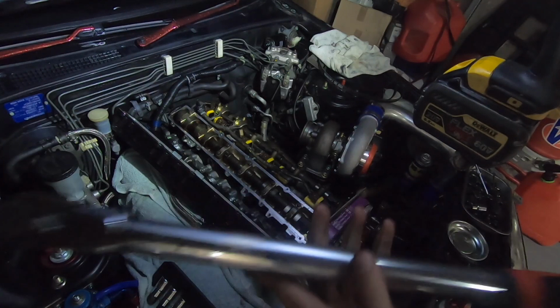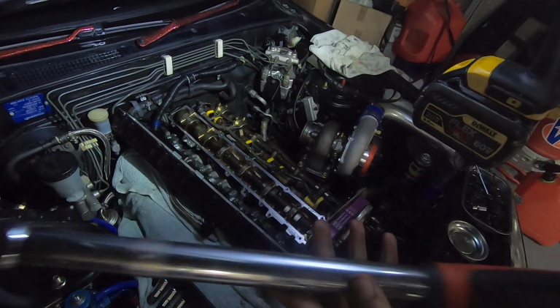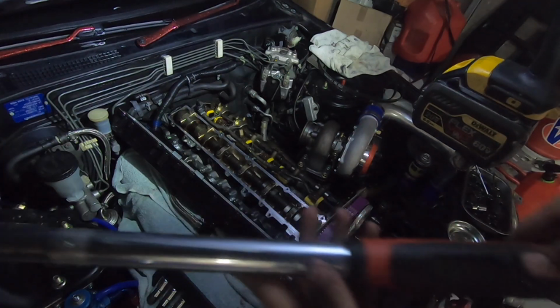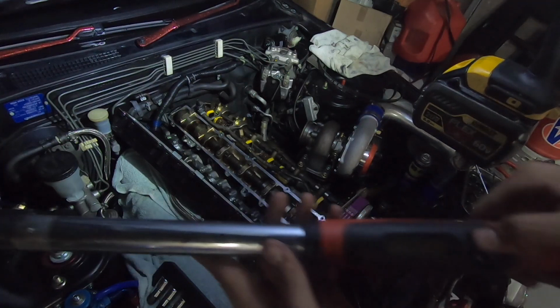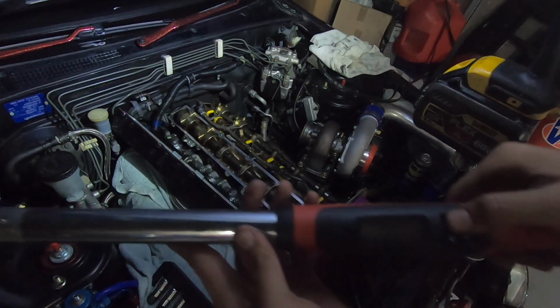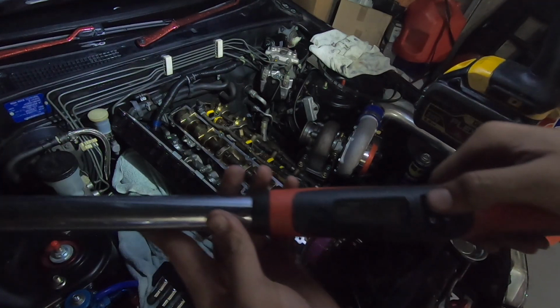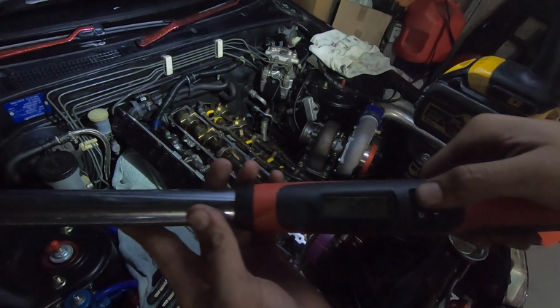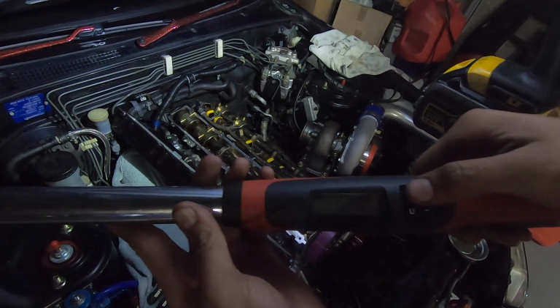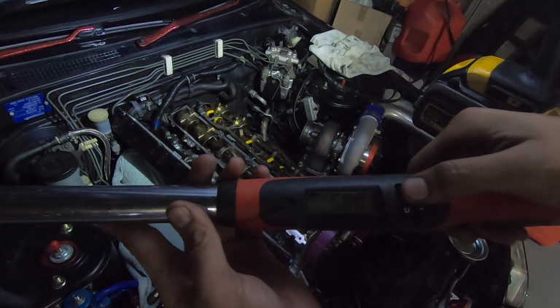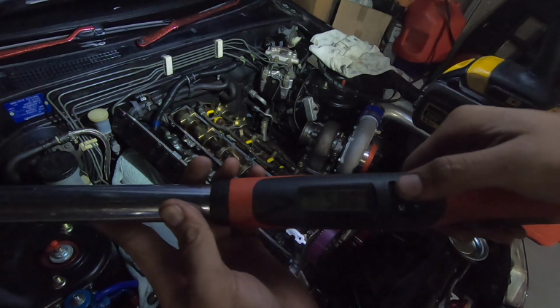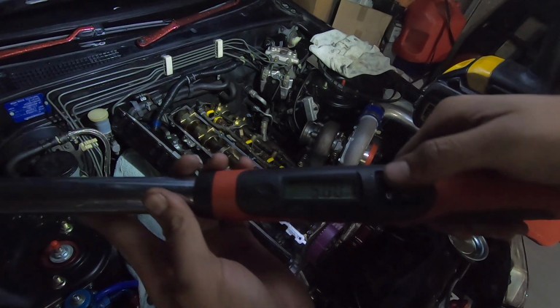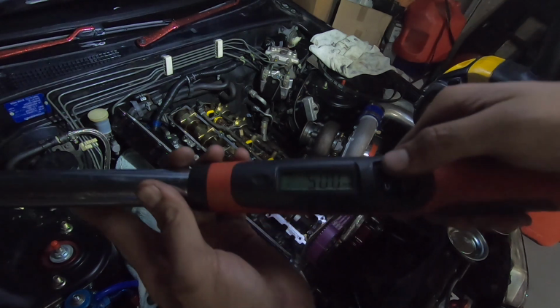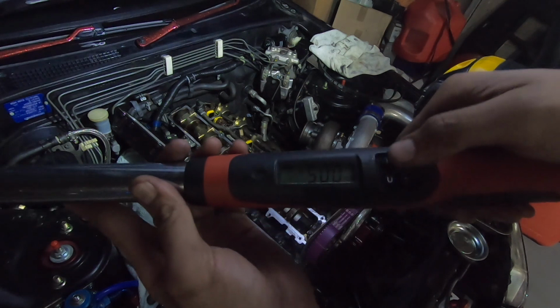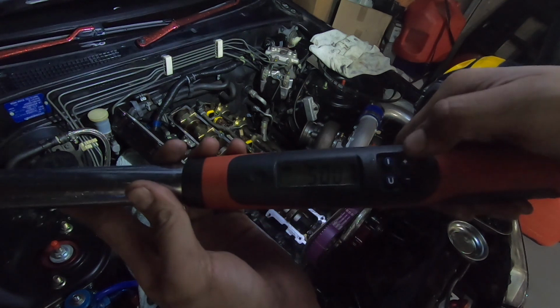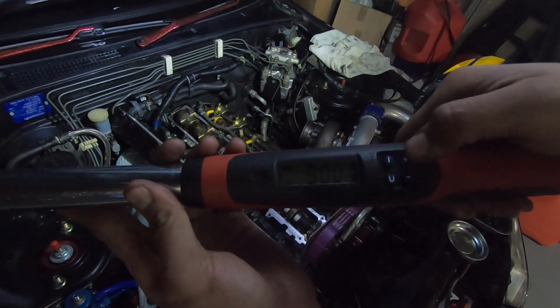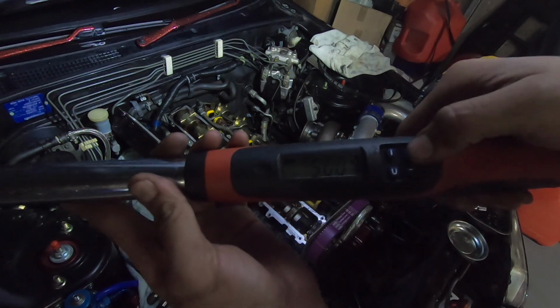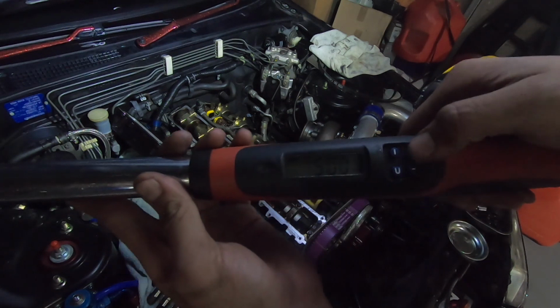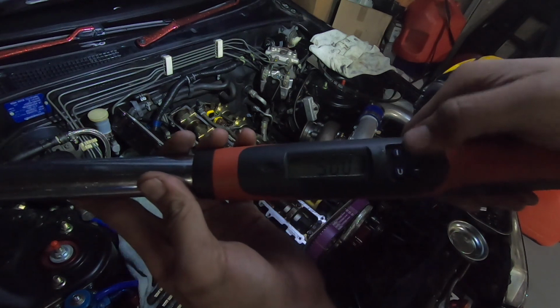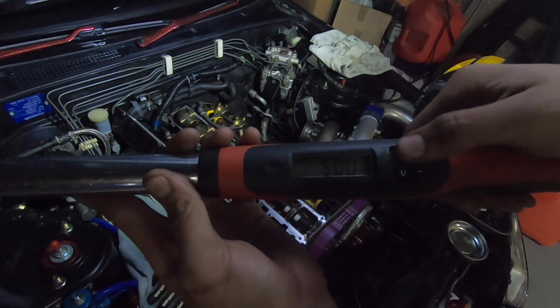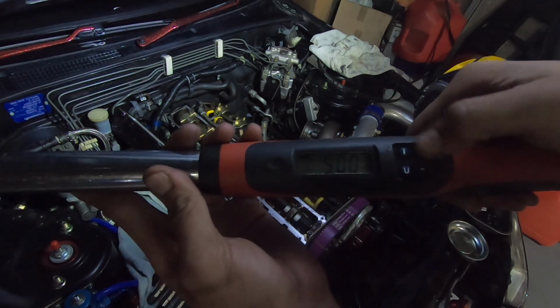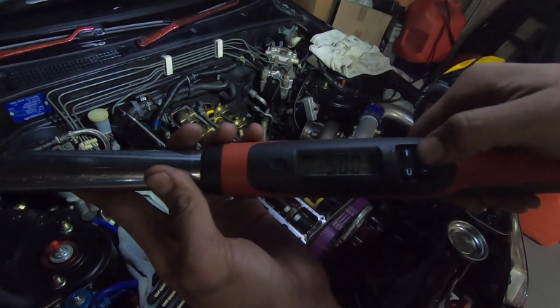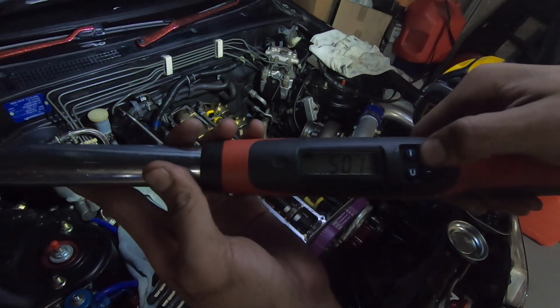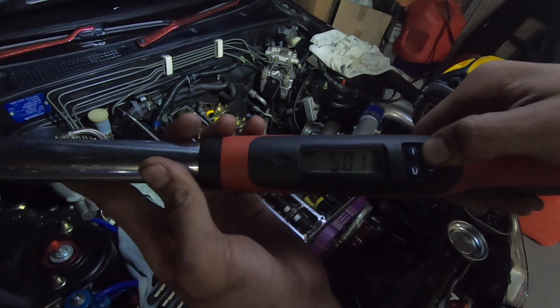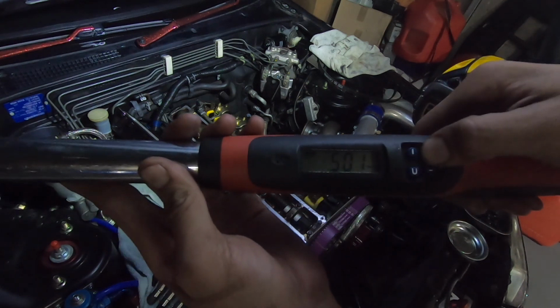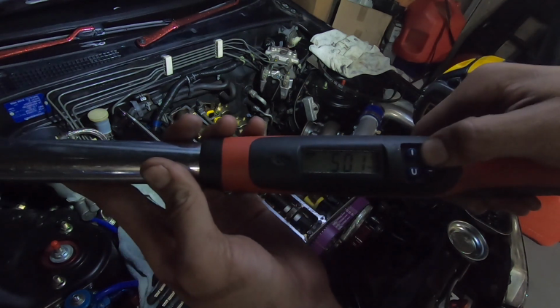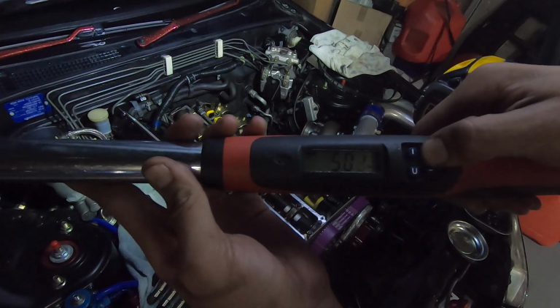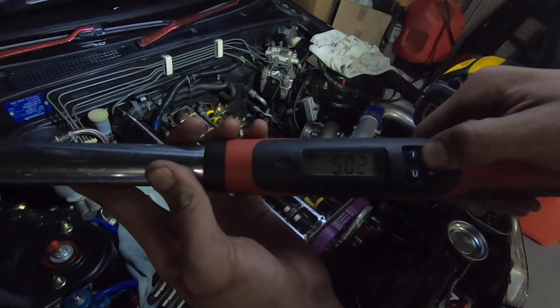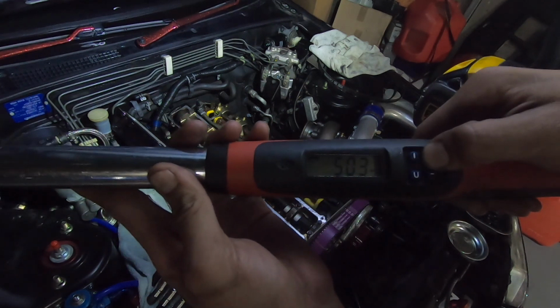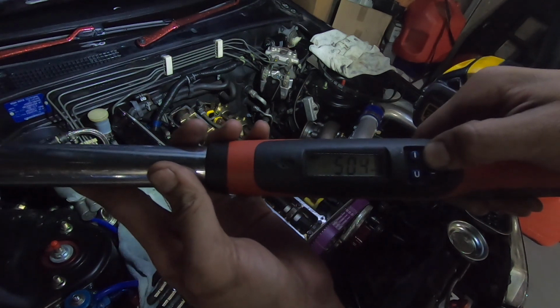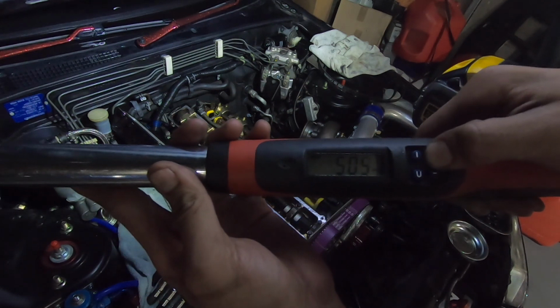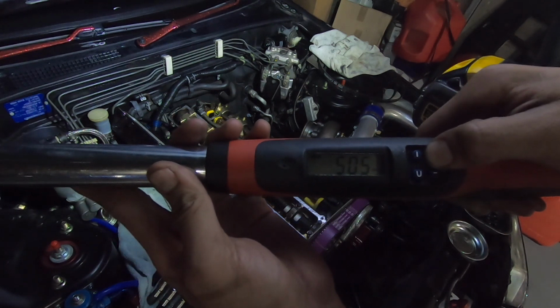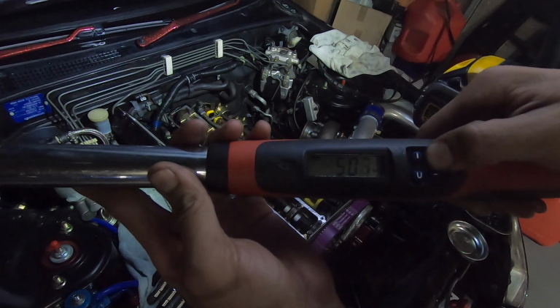Alright, I'm just gonna double-check all of them to make sure they're all at 105 foot-pounds of torque.